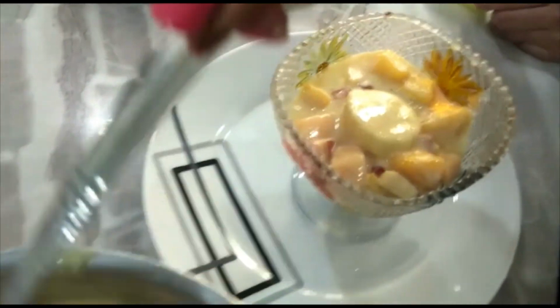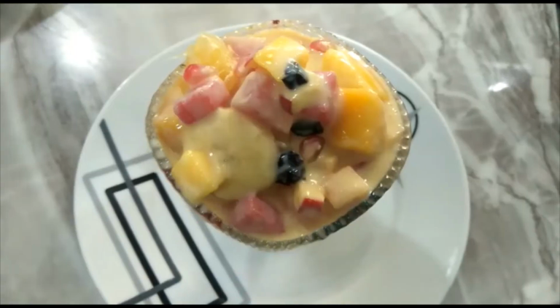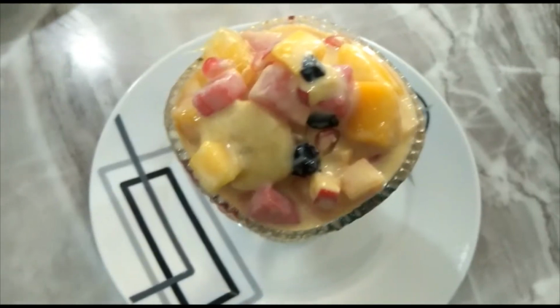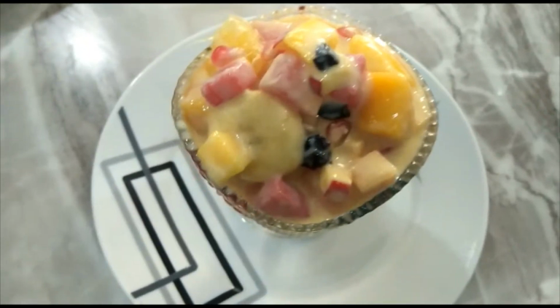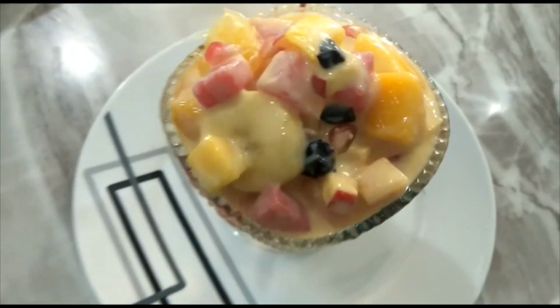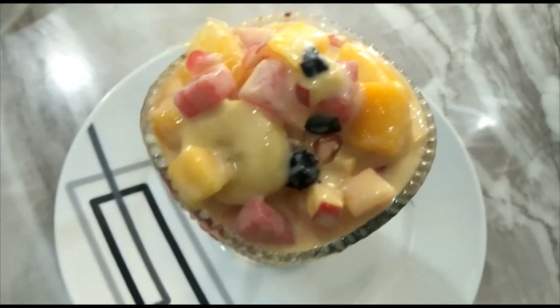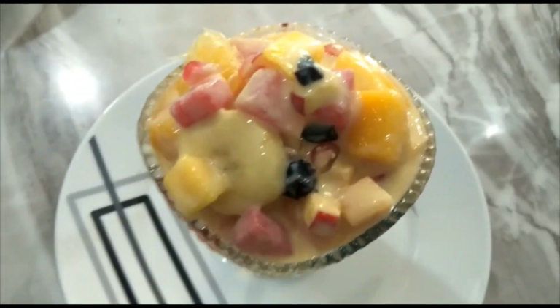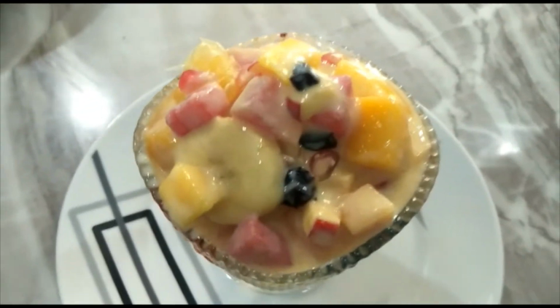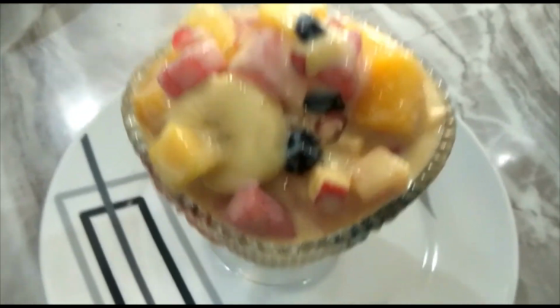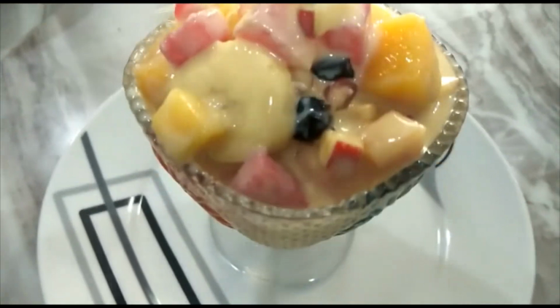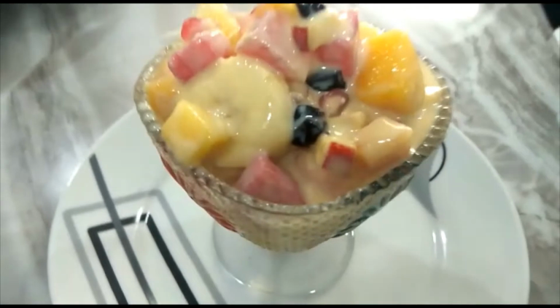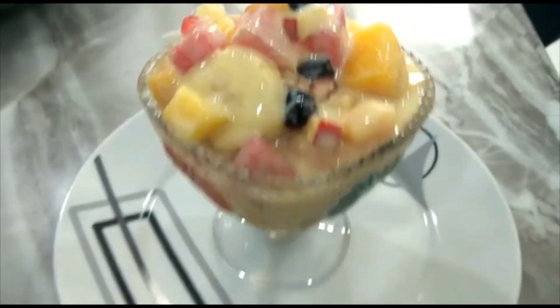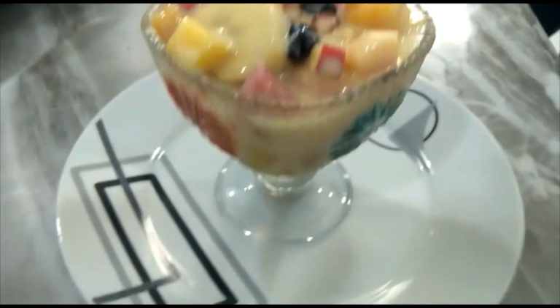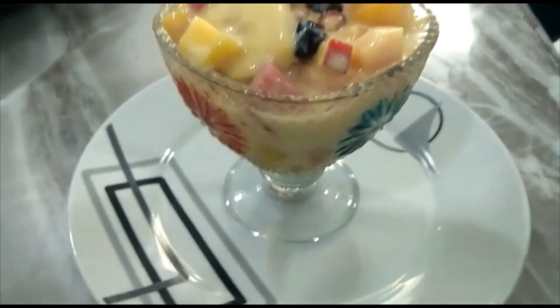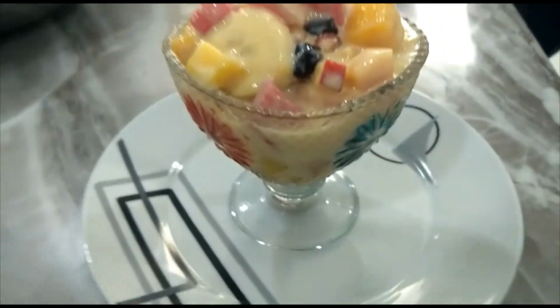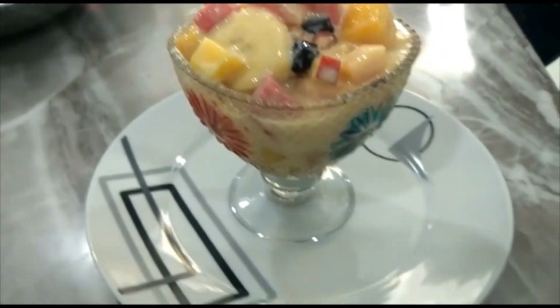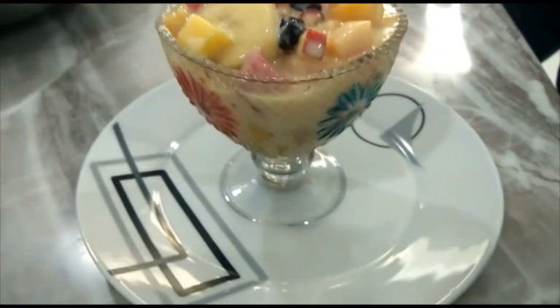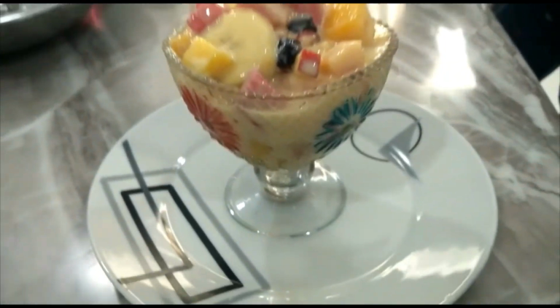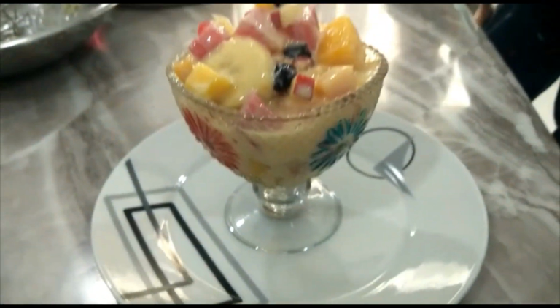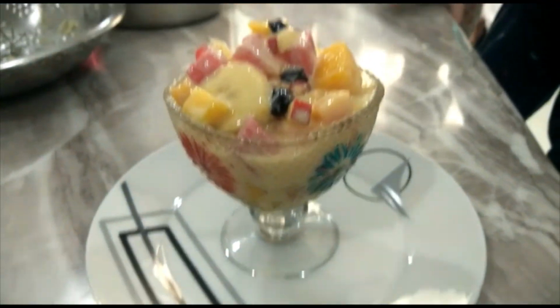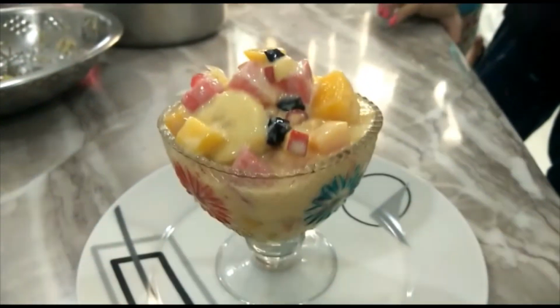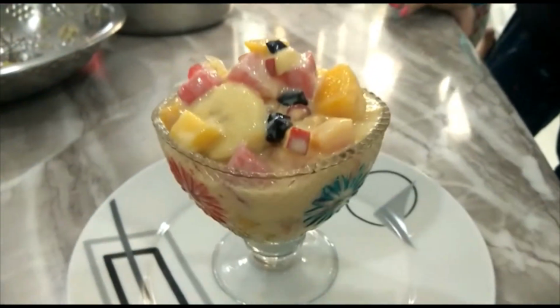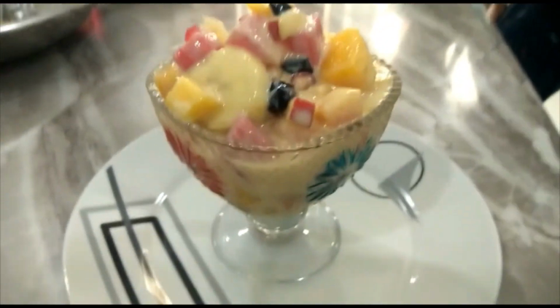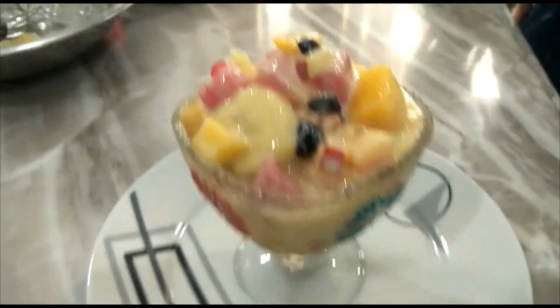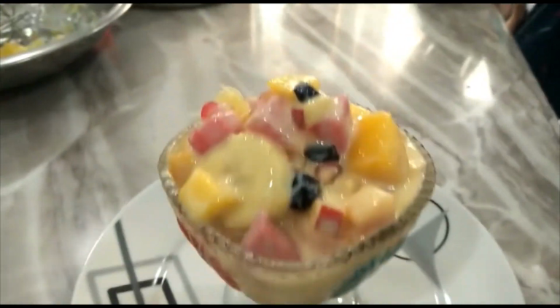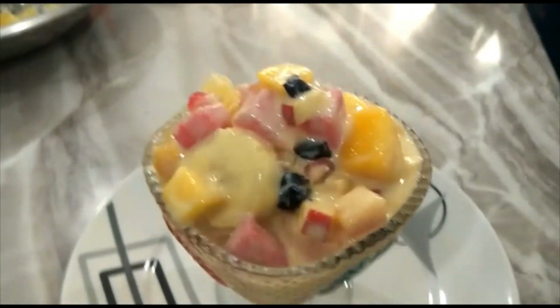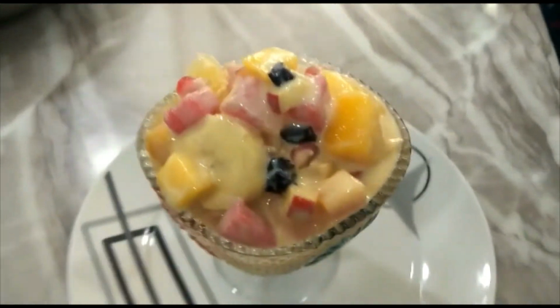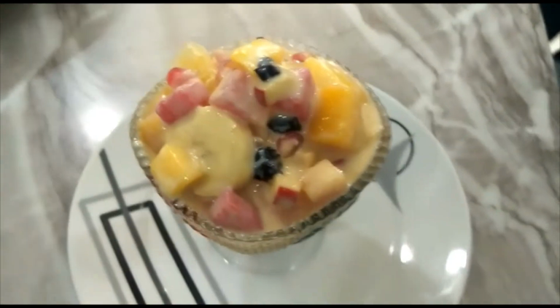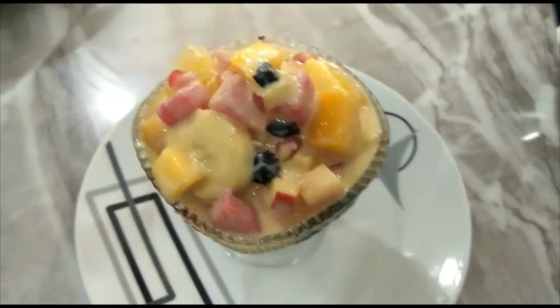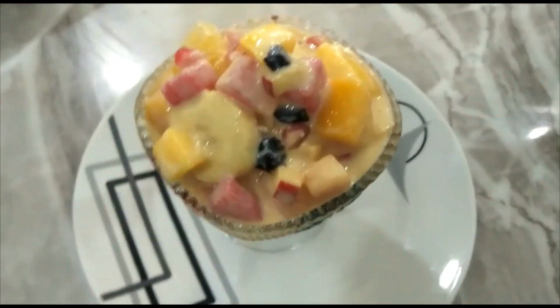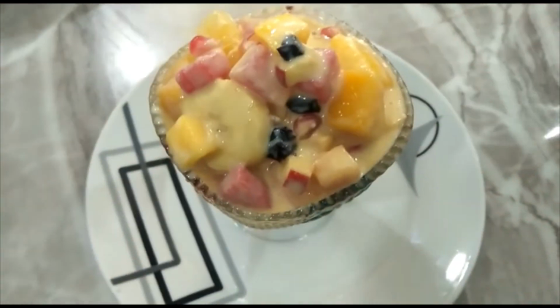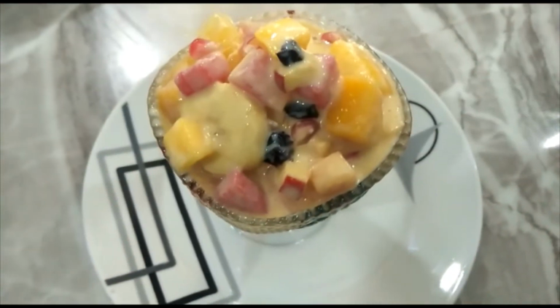I am making custard. I am making a cup of rice cream.